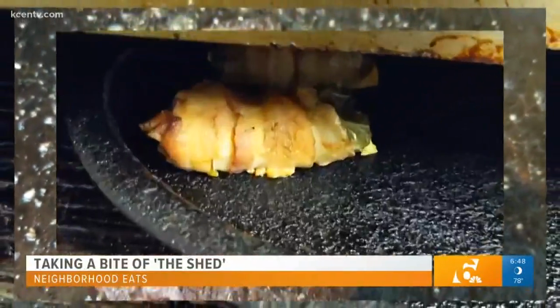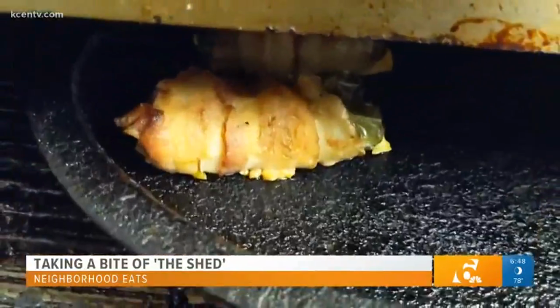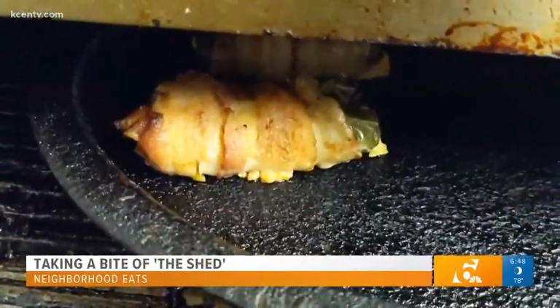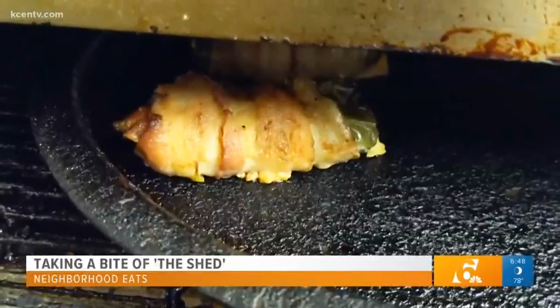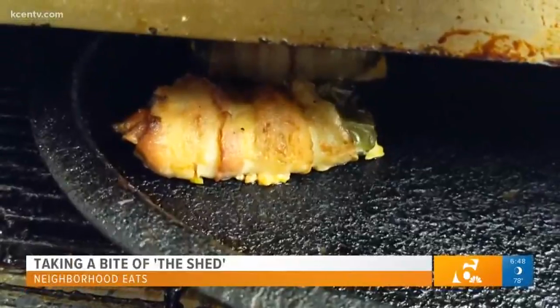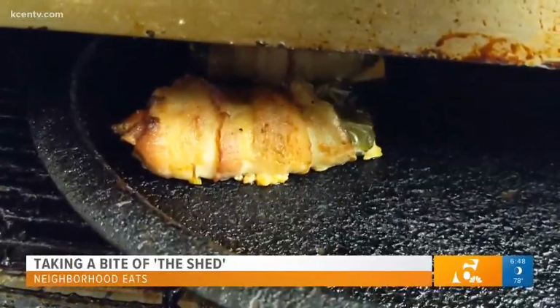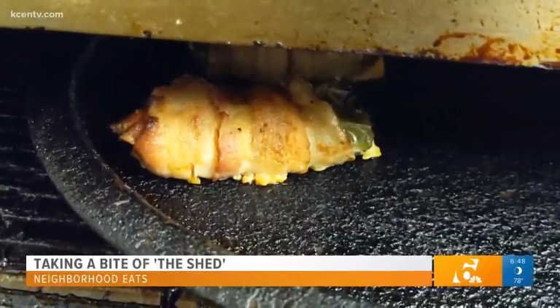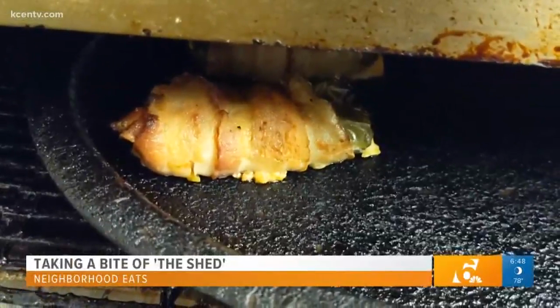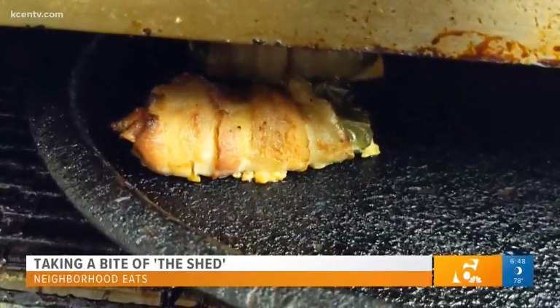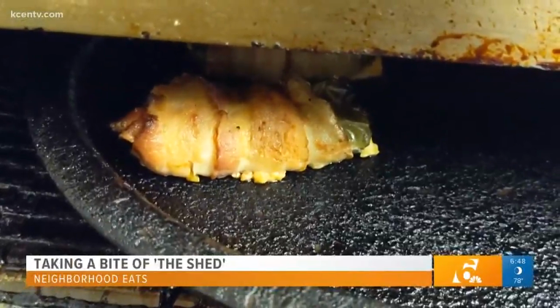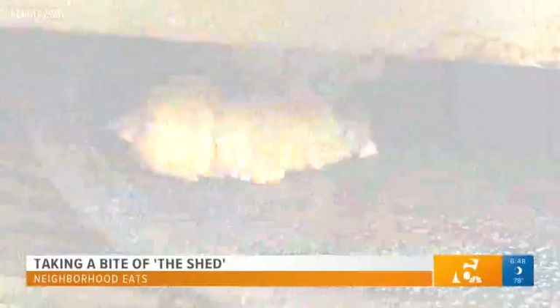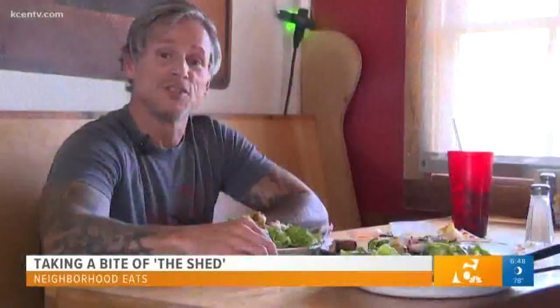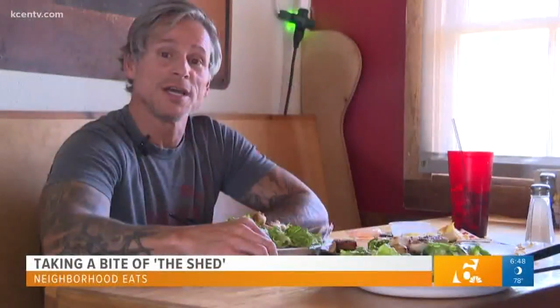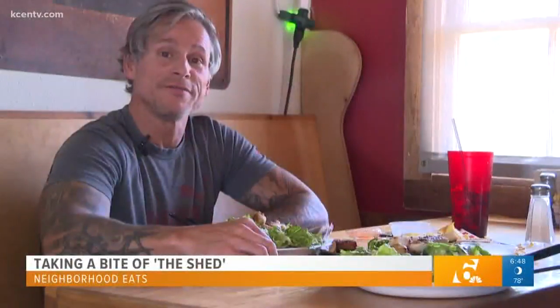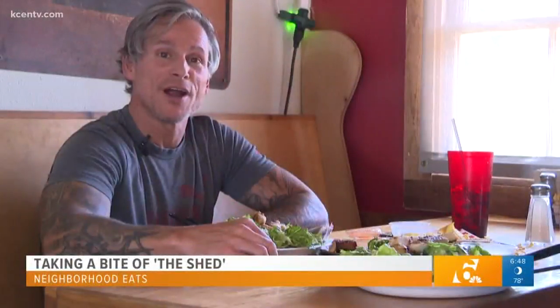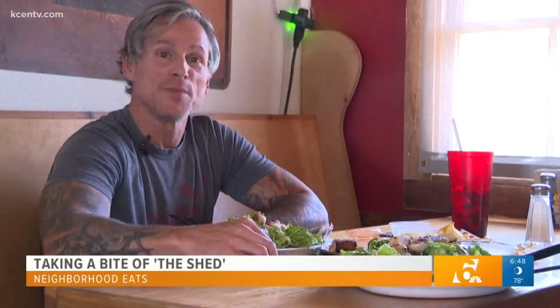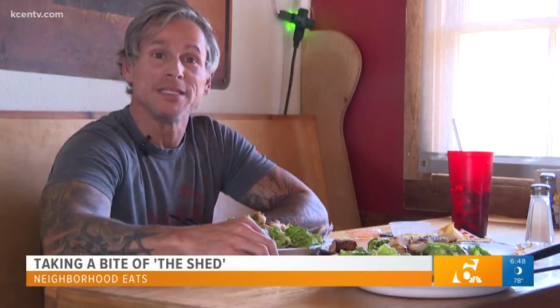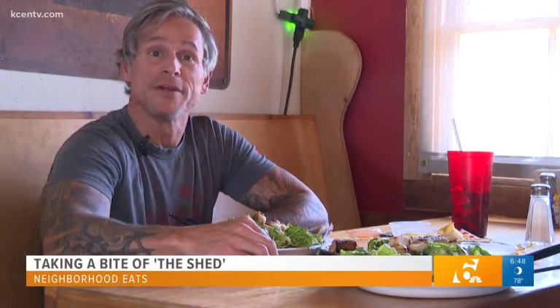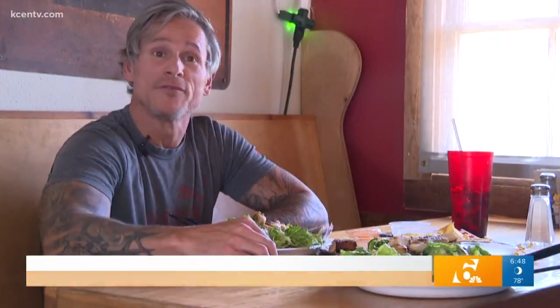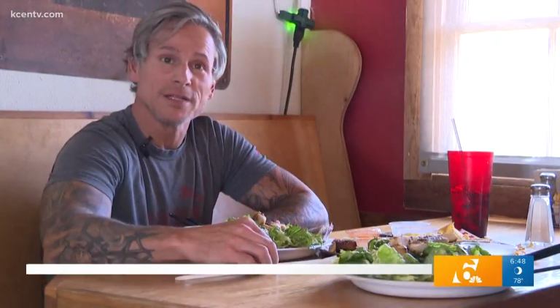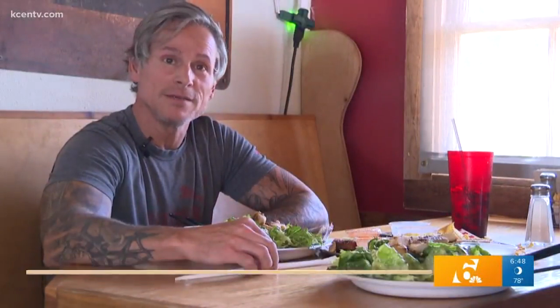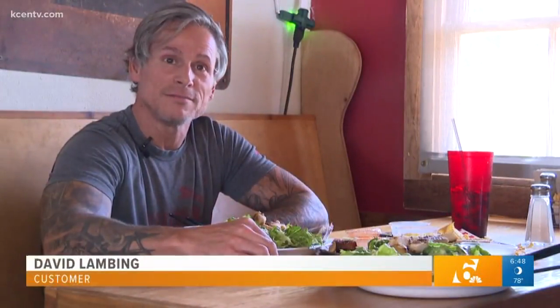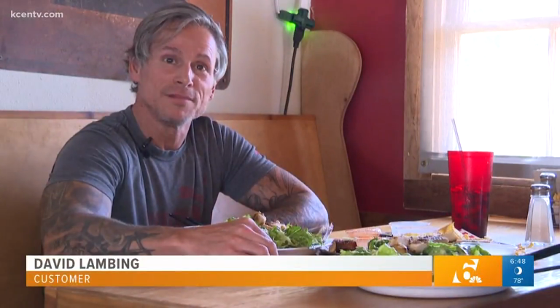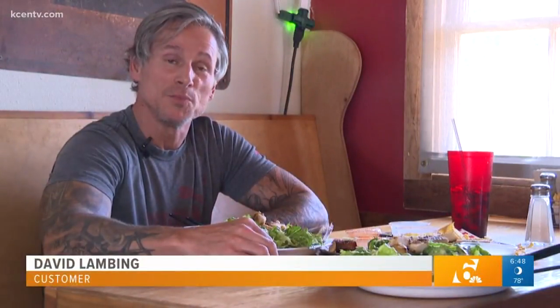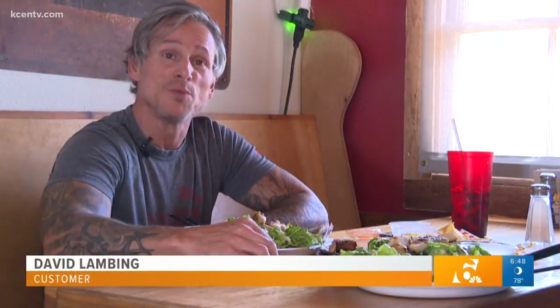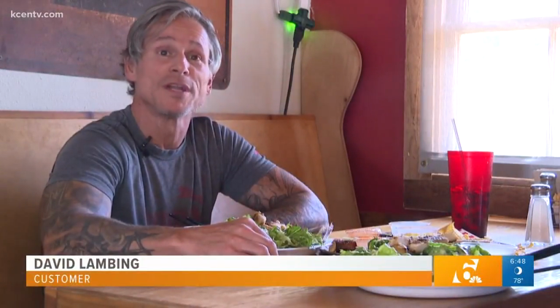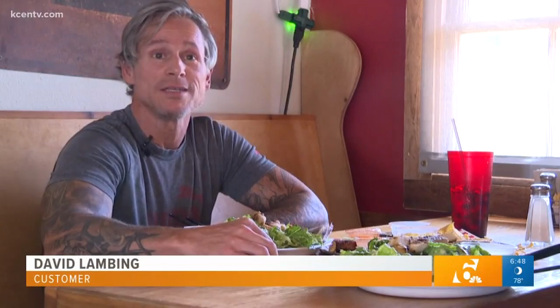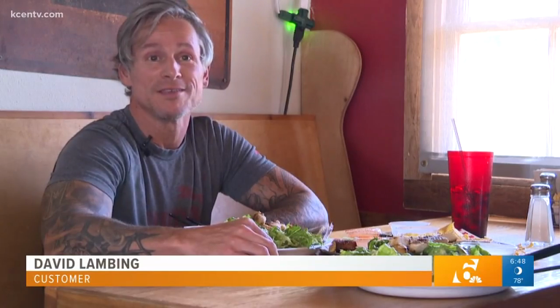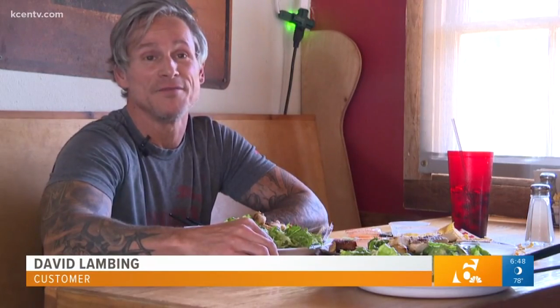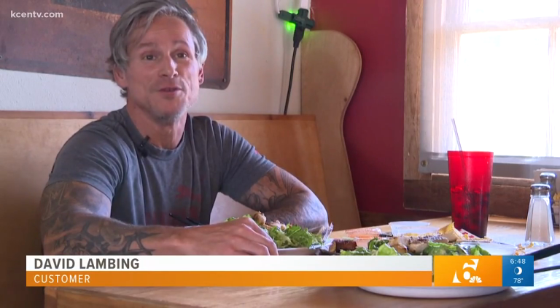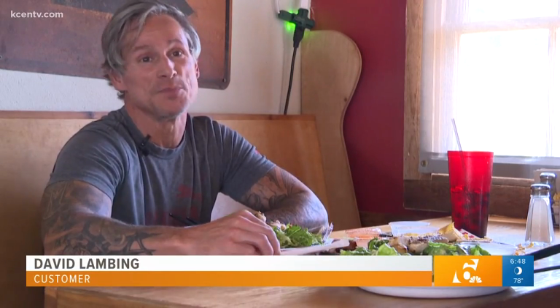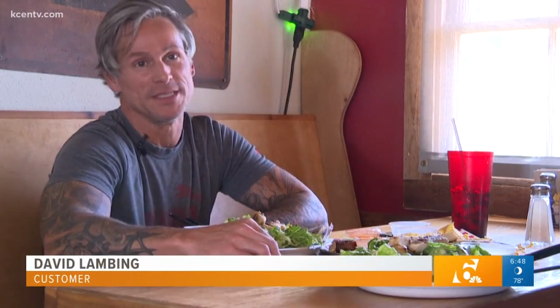I want them to know that it's a fun environment. The Shed environment is very friendly. The people are nice, and the food is amazing.